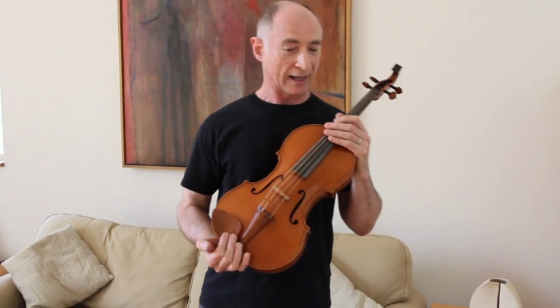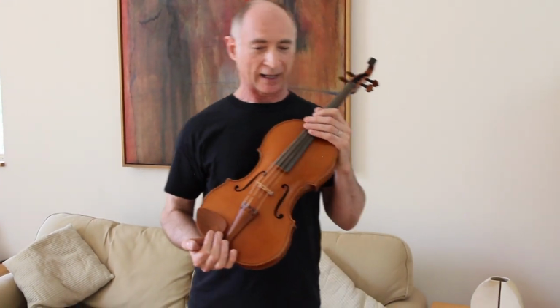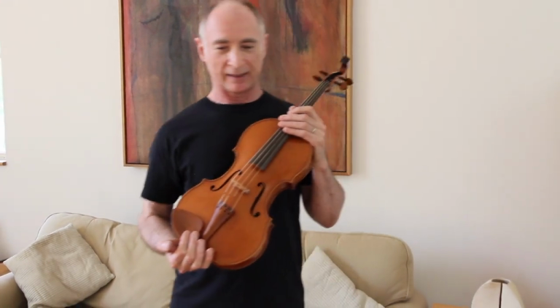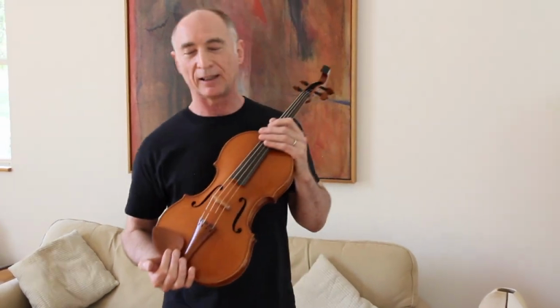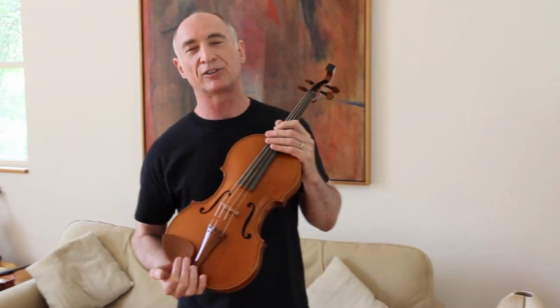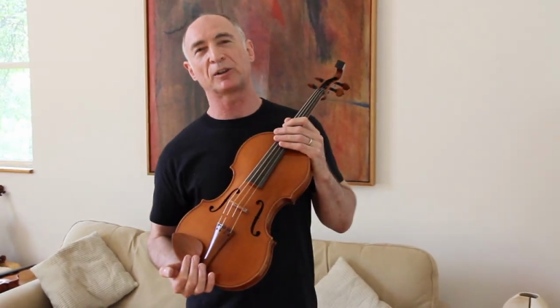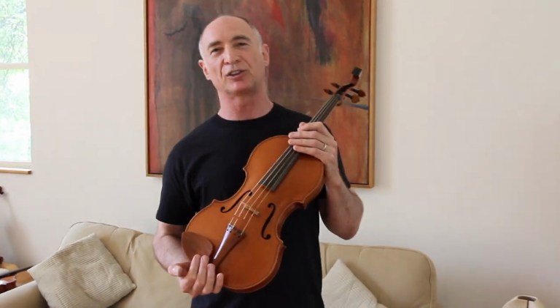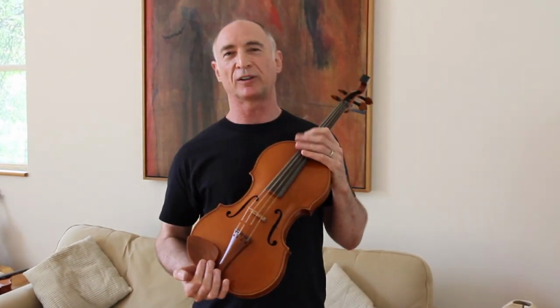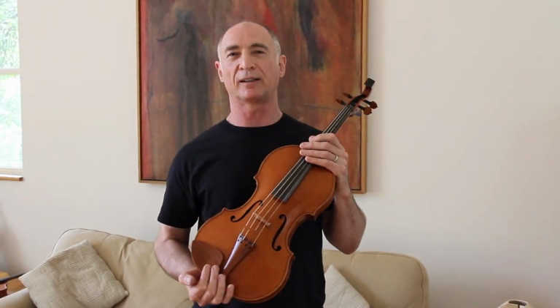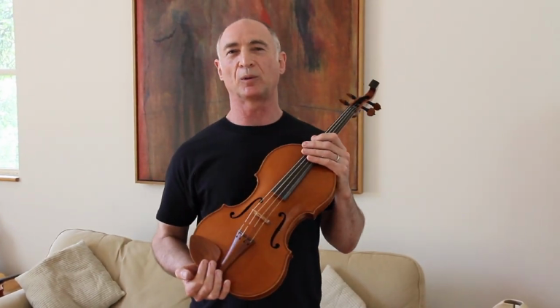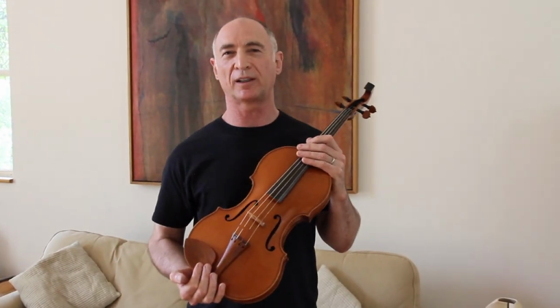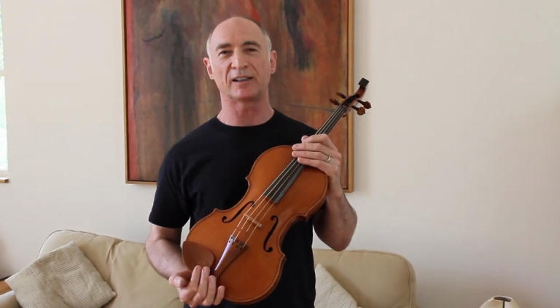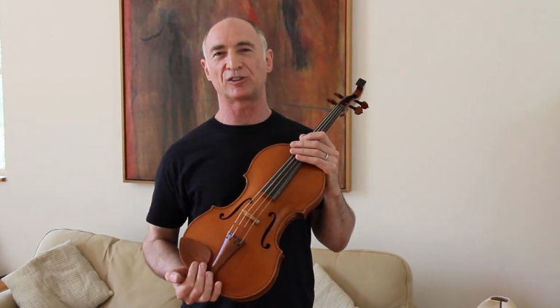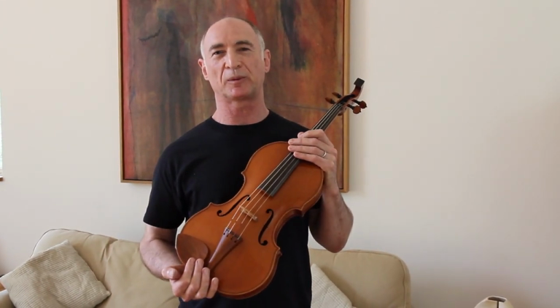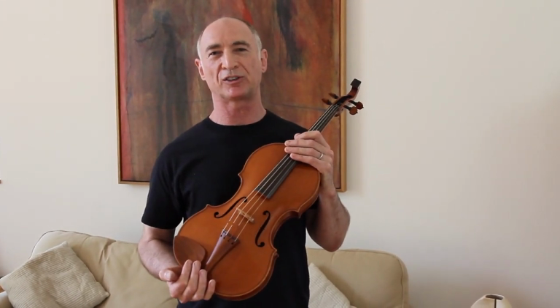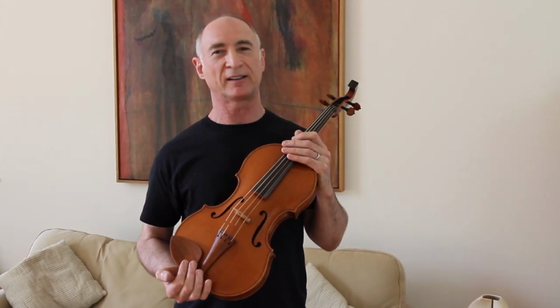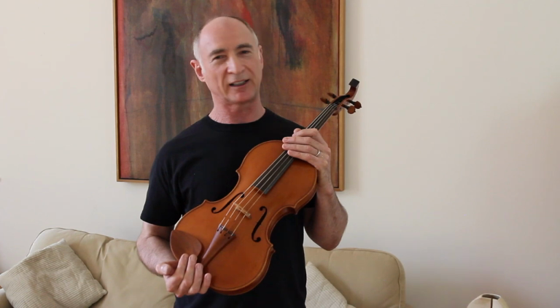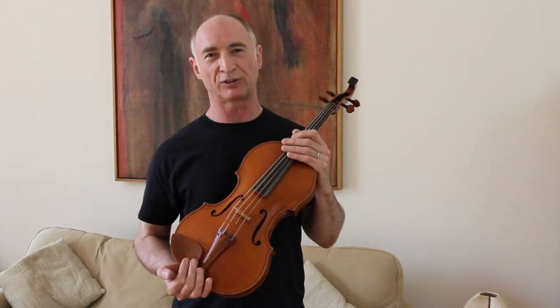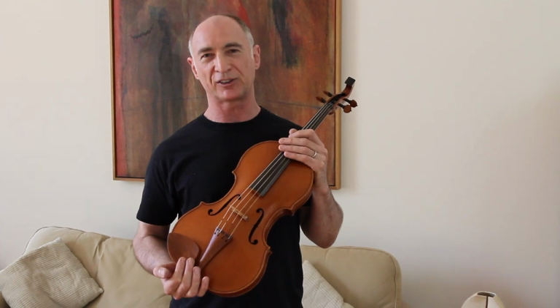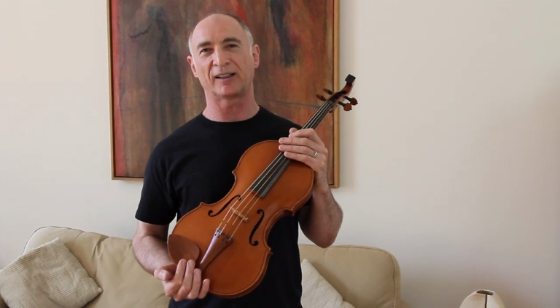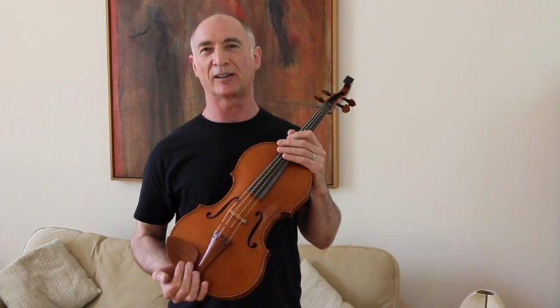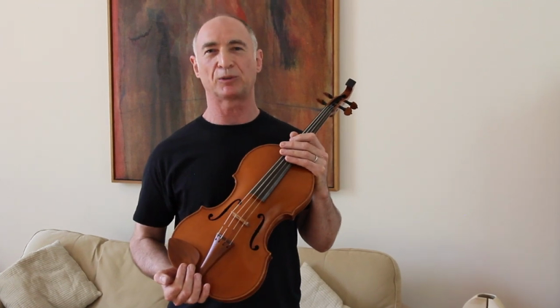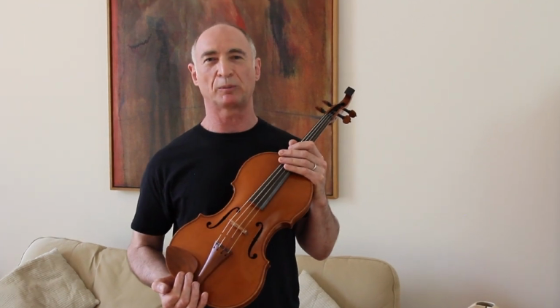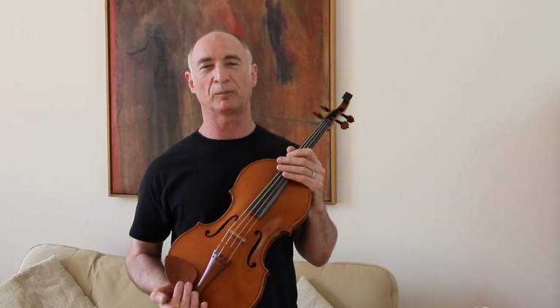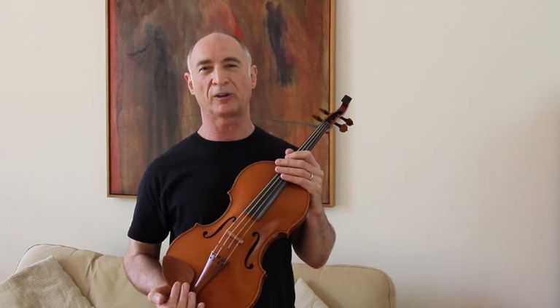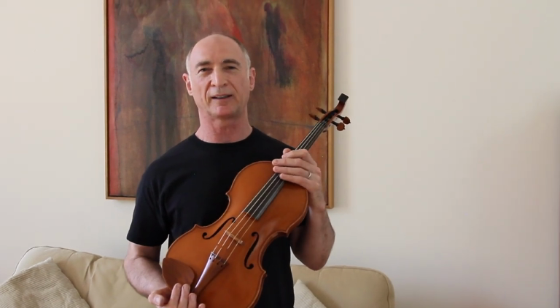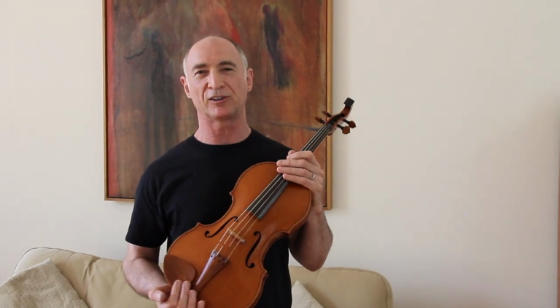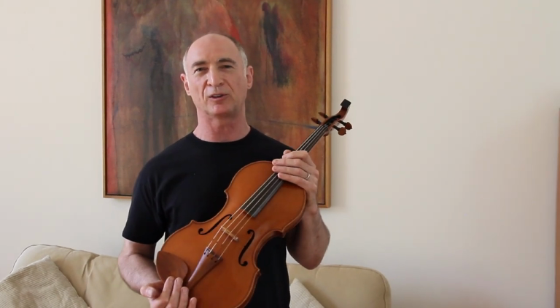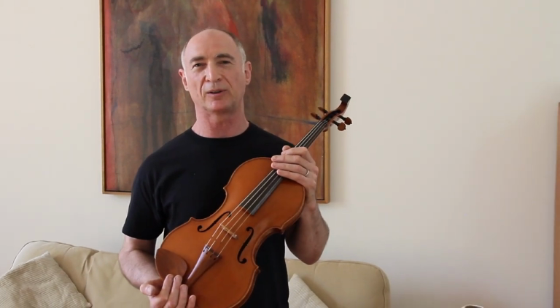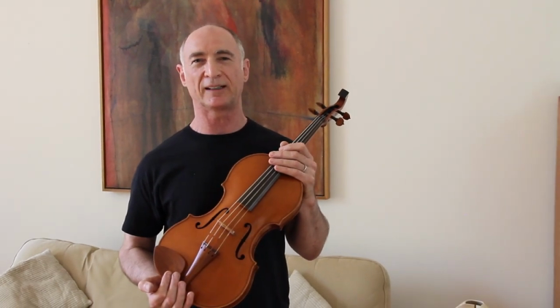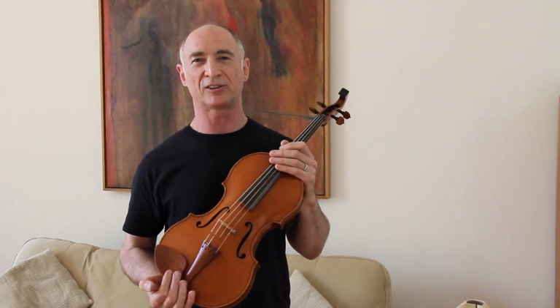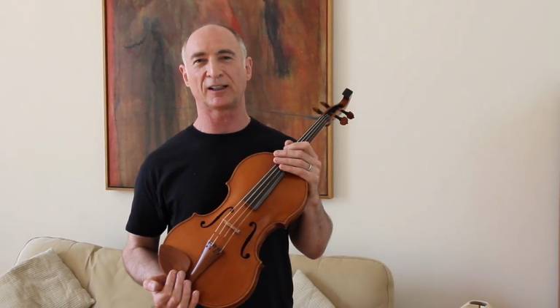I so much enjoy working on these instruments. Thank you for listening, and I hope to report more as new ideas develop.